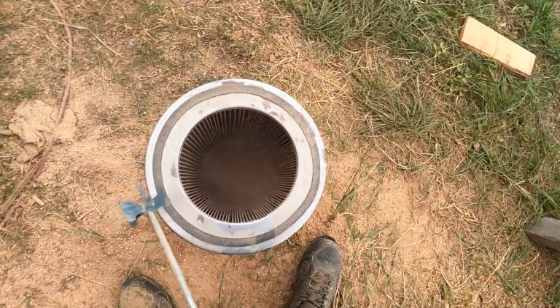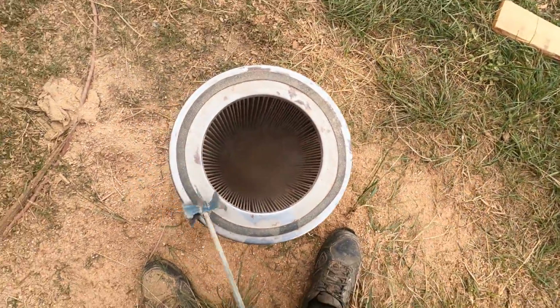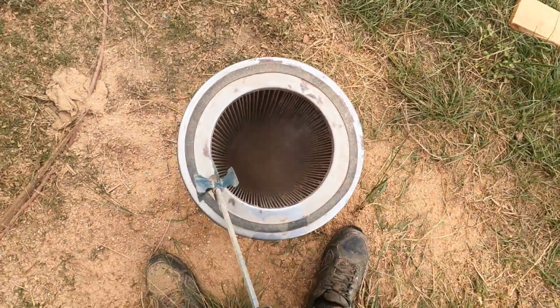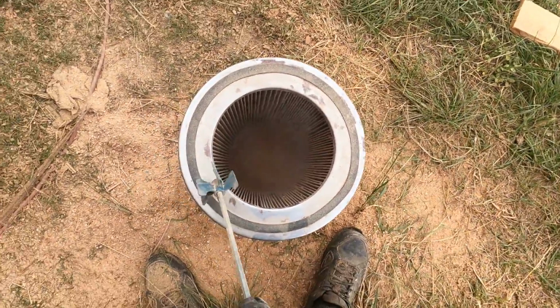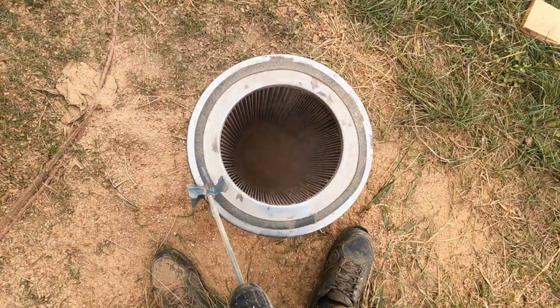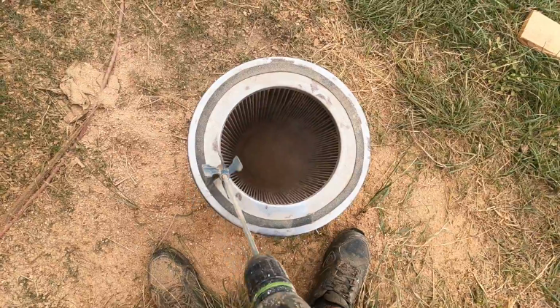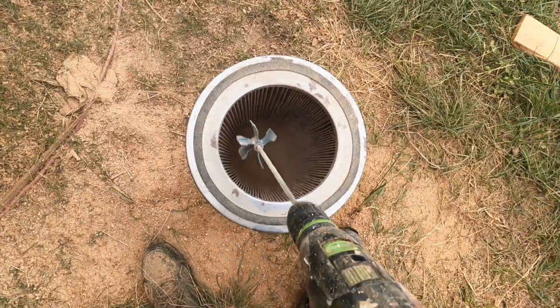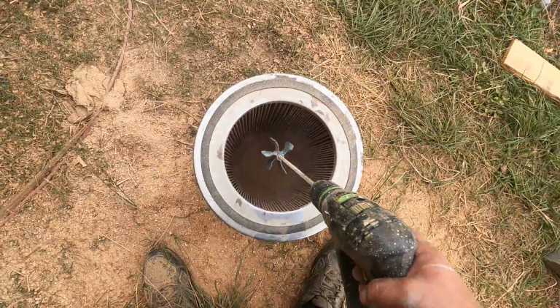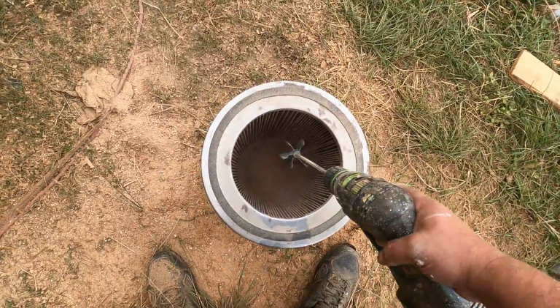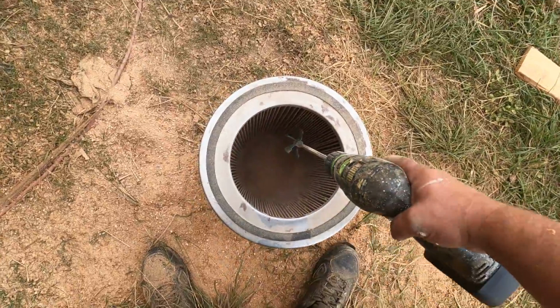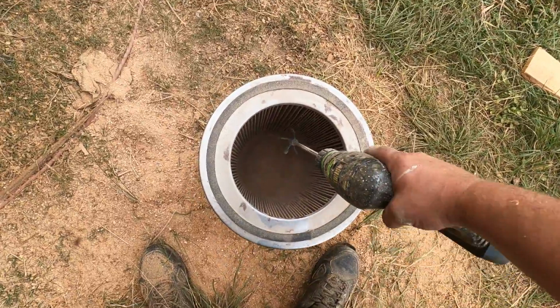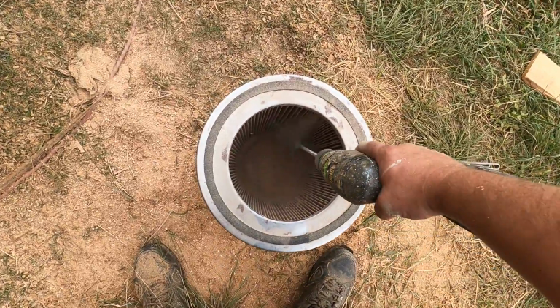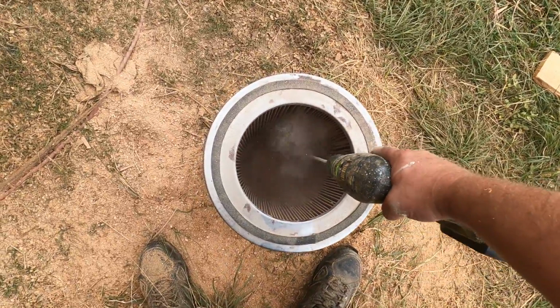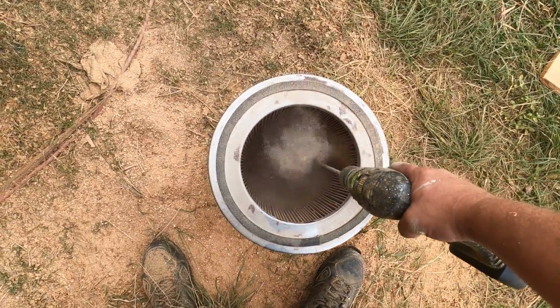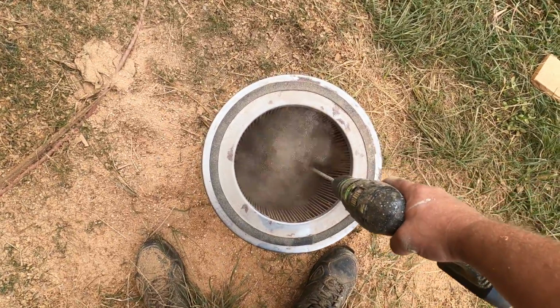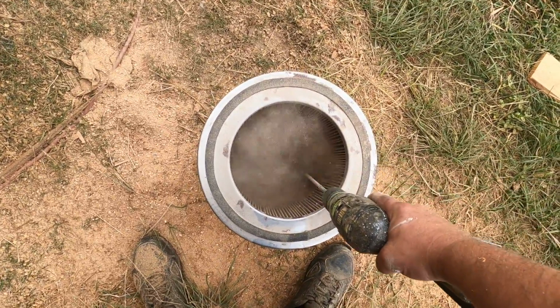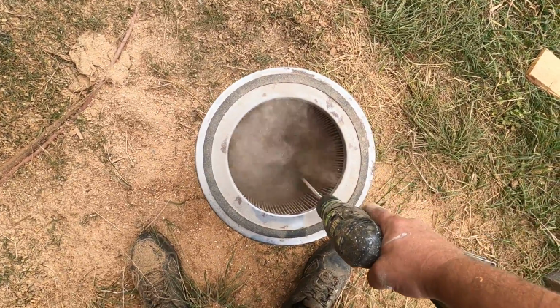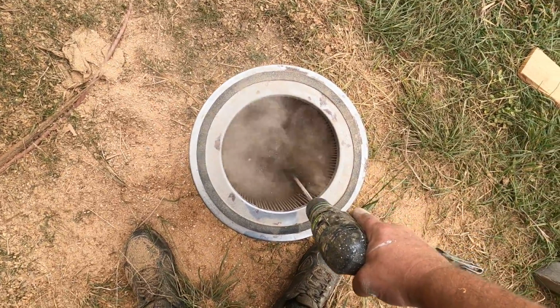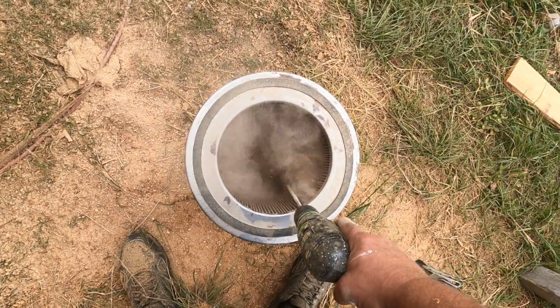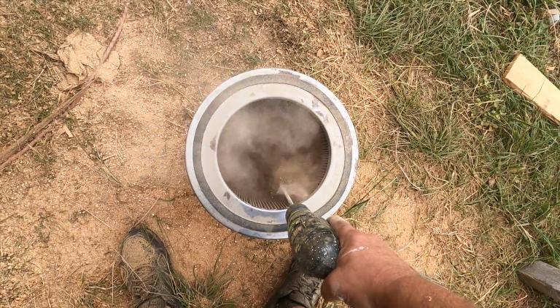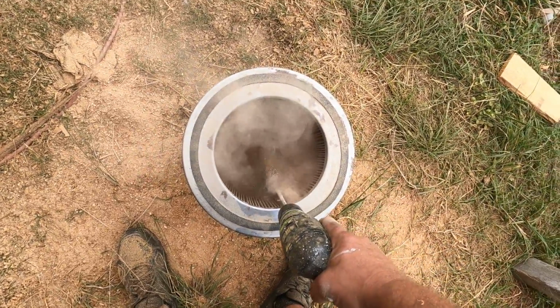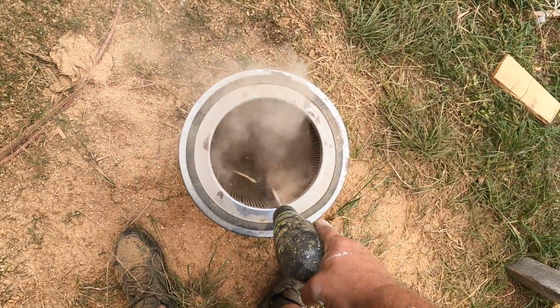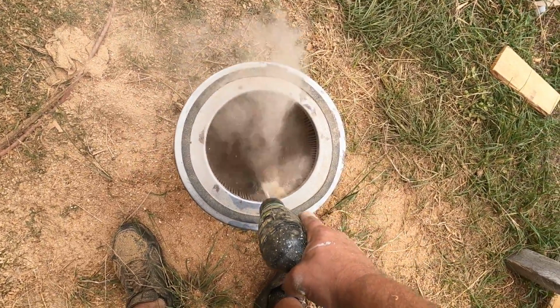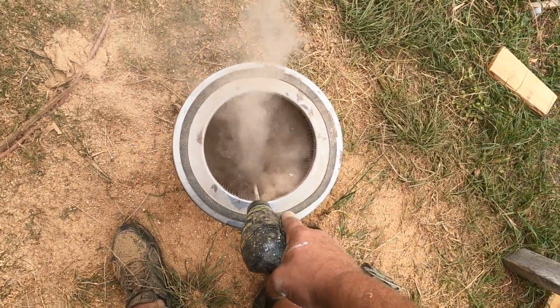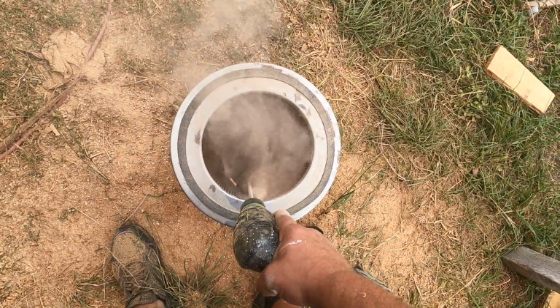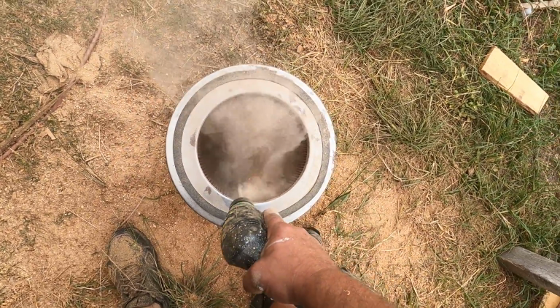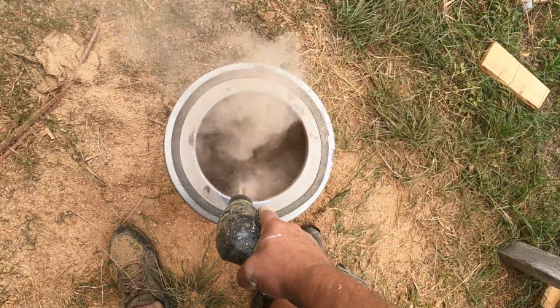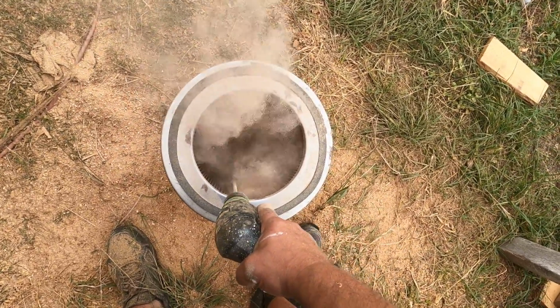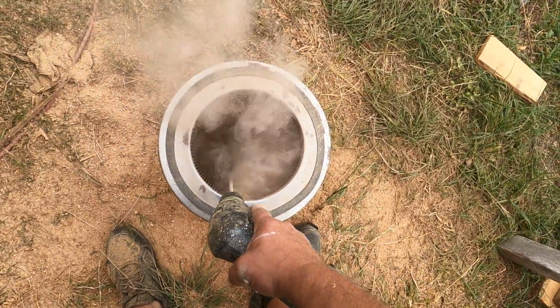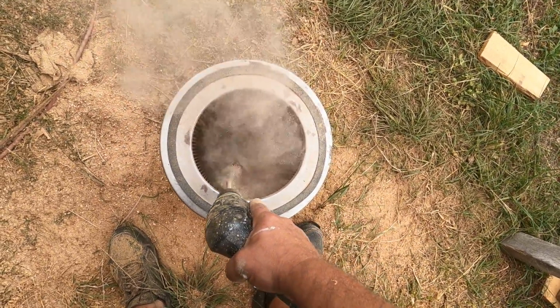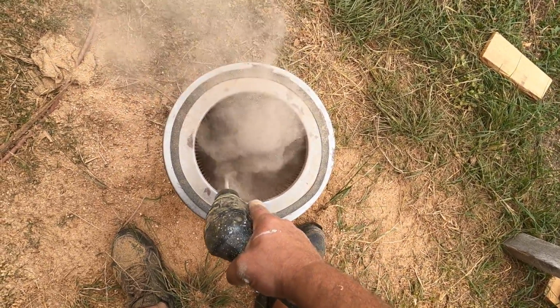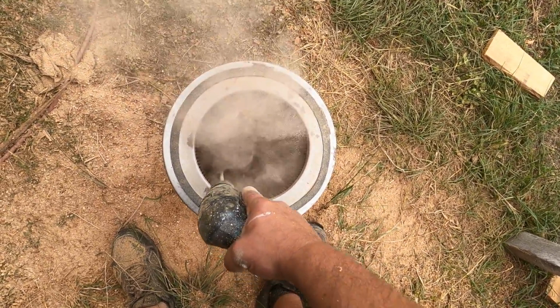That's in slow-mo. Let's try fast mode. That actually works better.